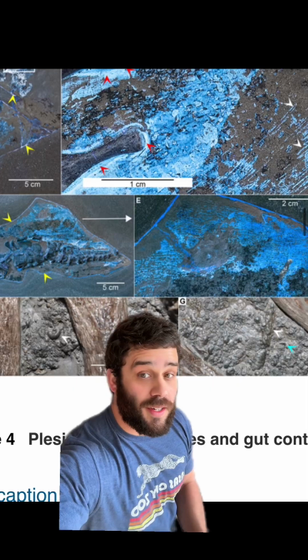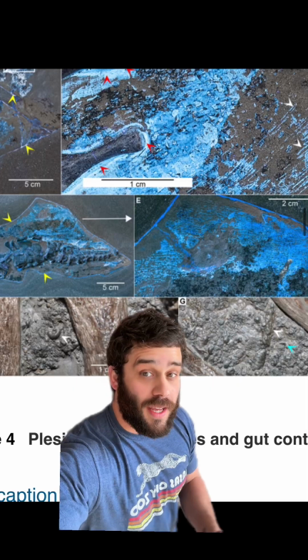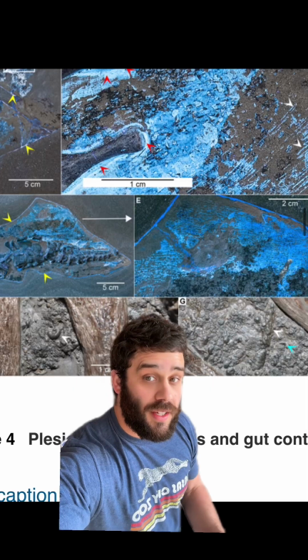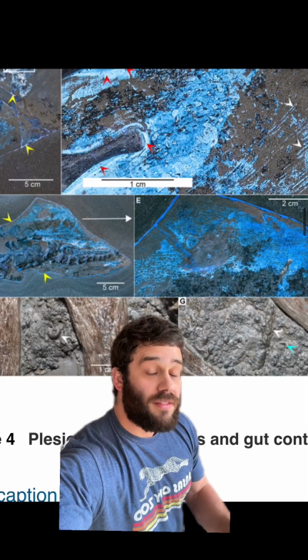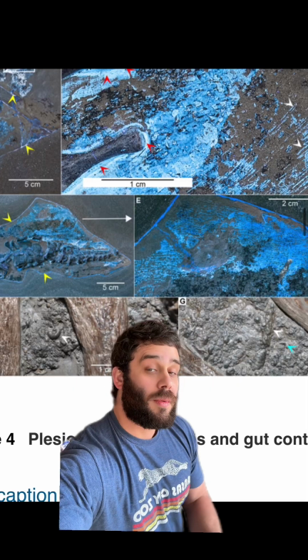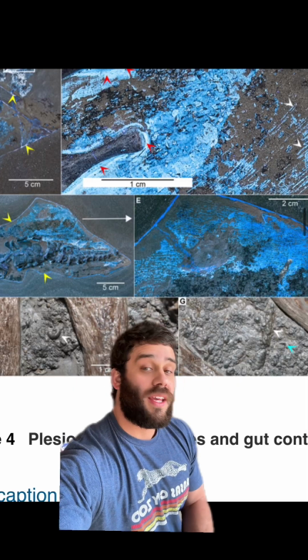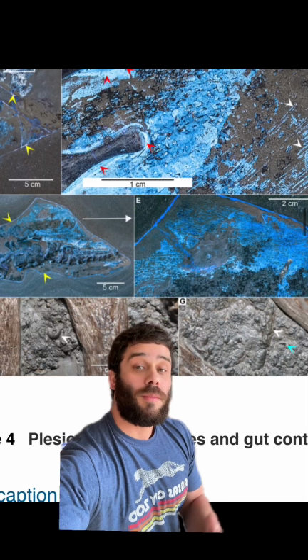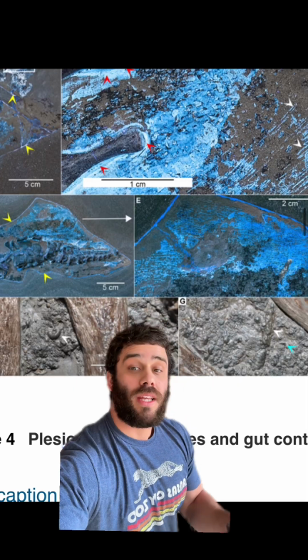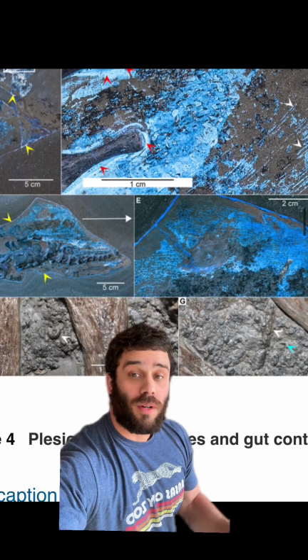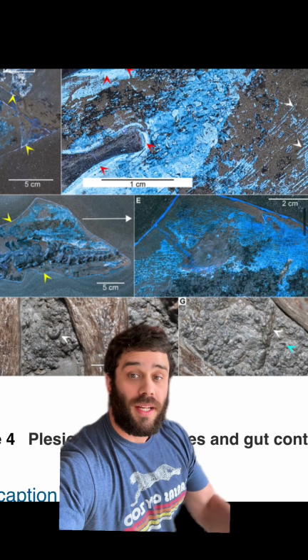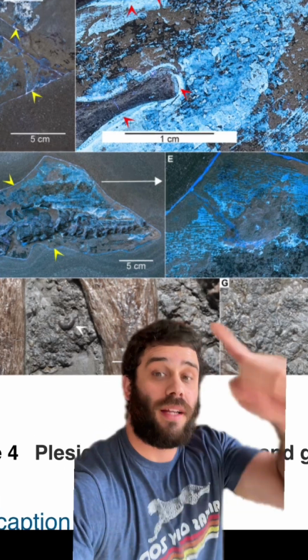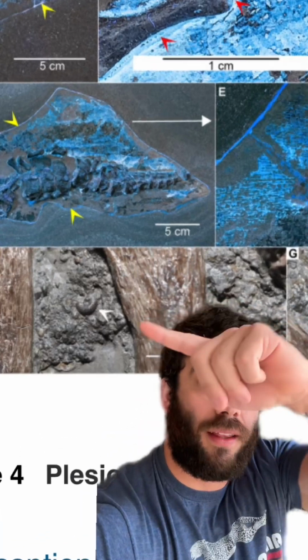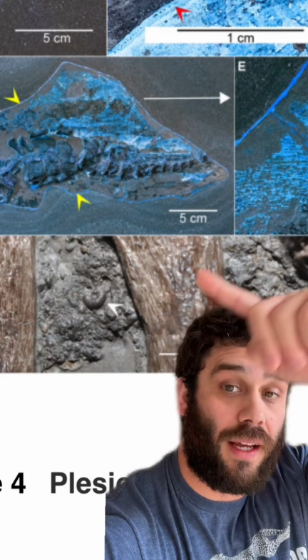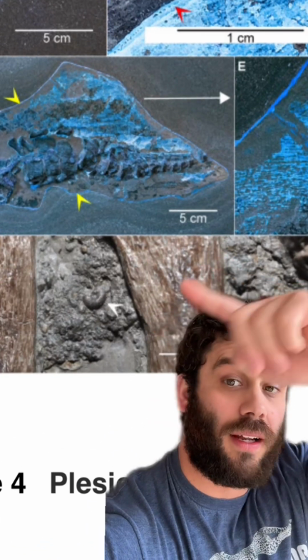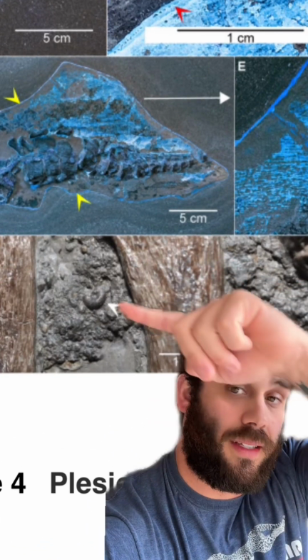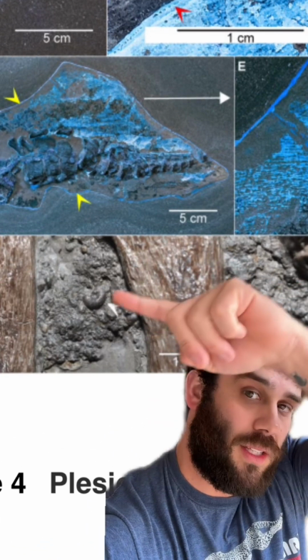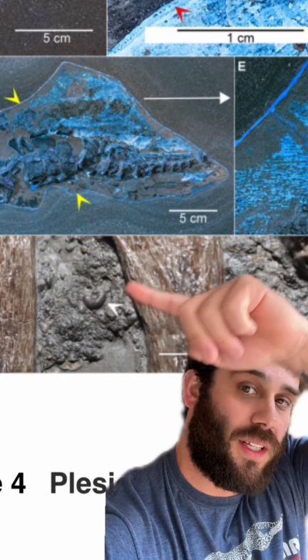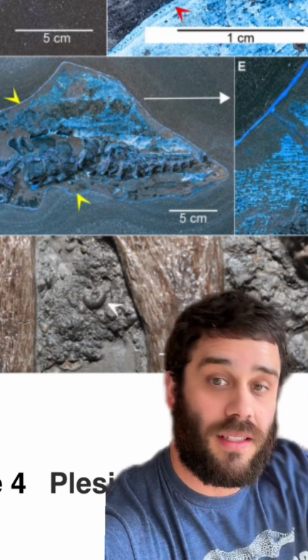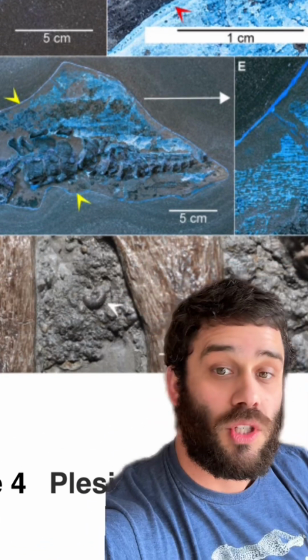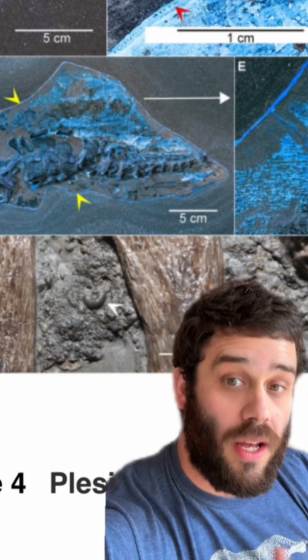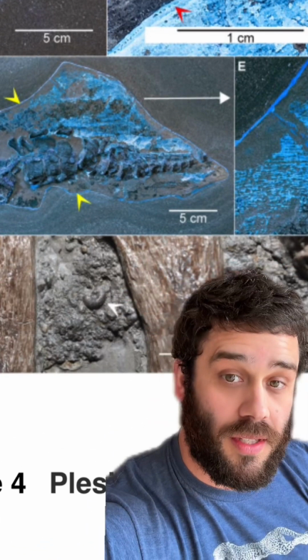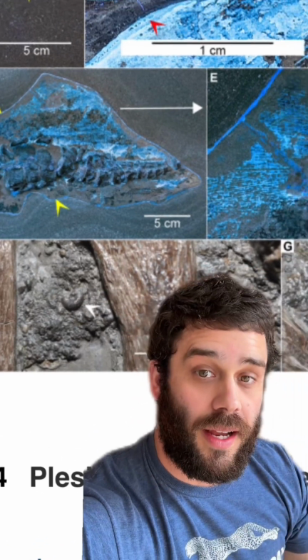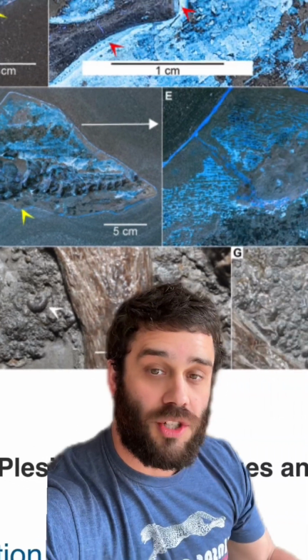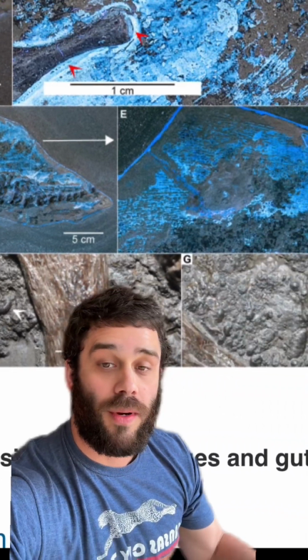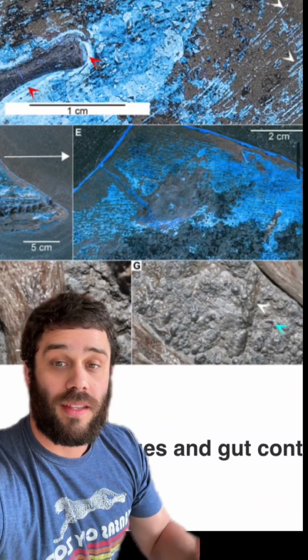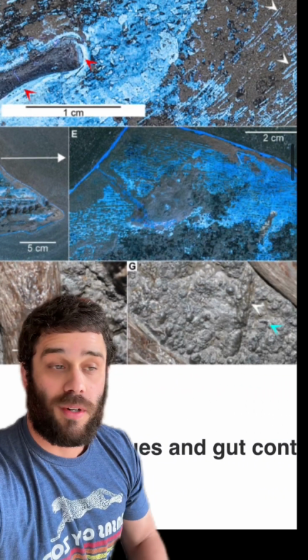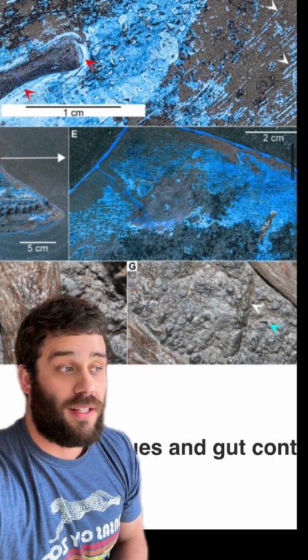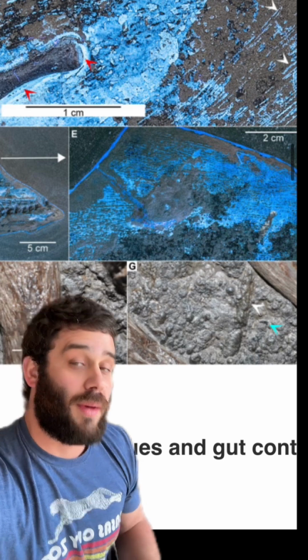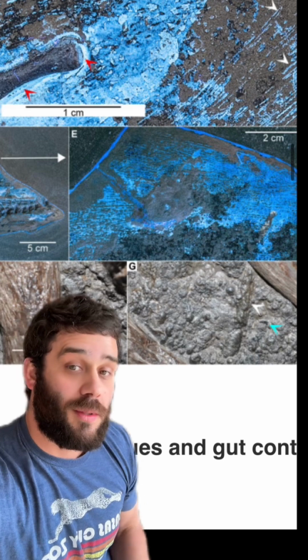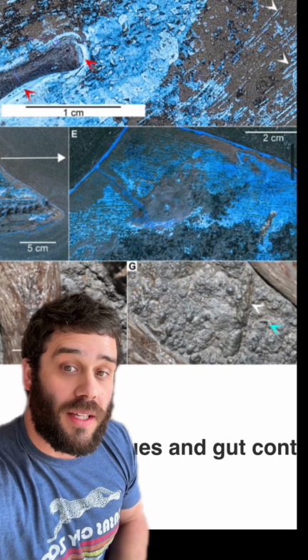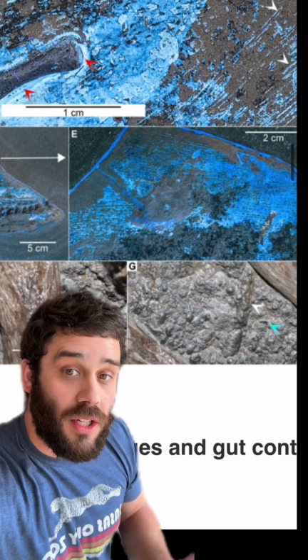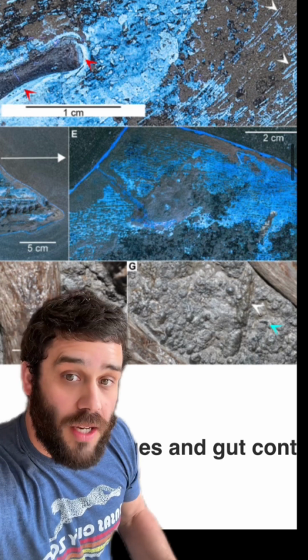There is also evidence of some of the animals they were eating in the gut contents. We could see some shells in there, showing that they were eating animals that had shells.